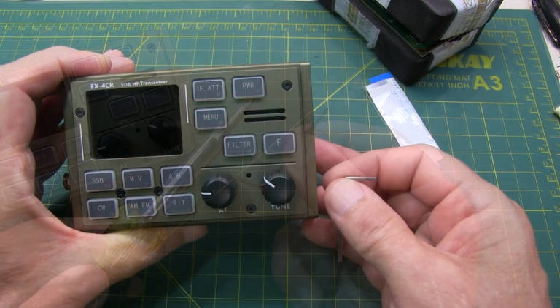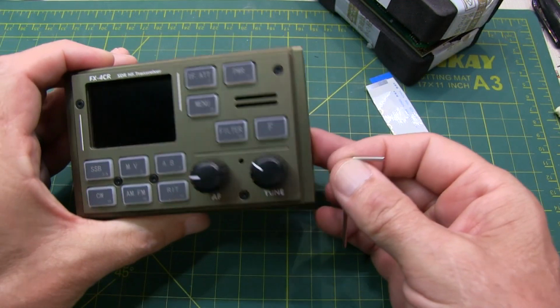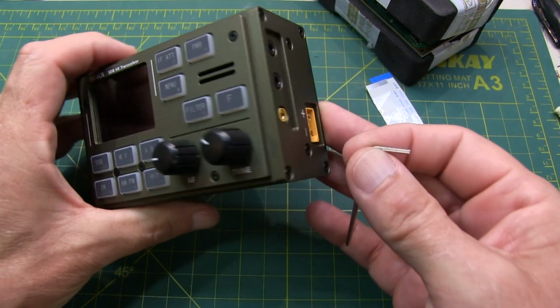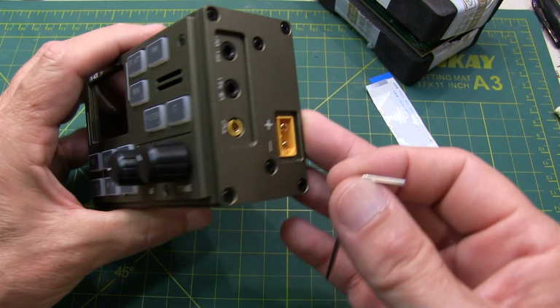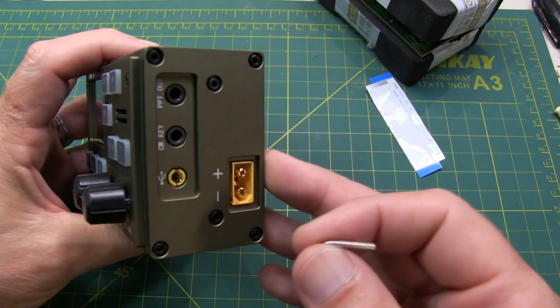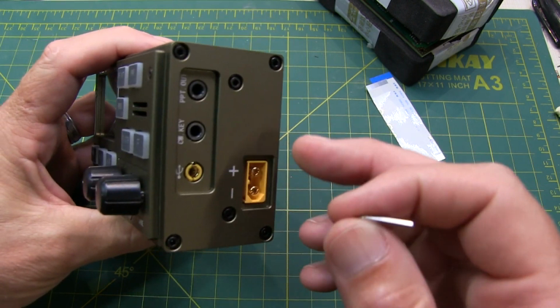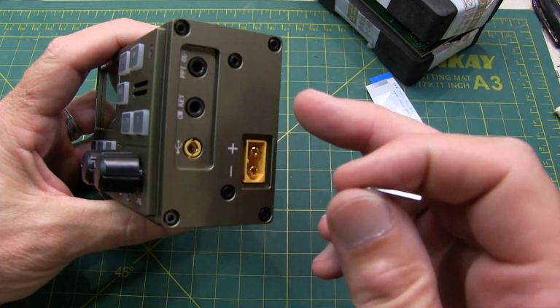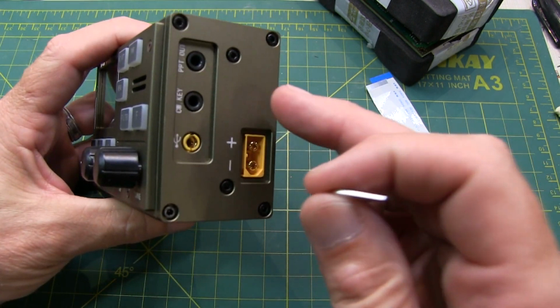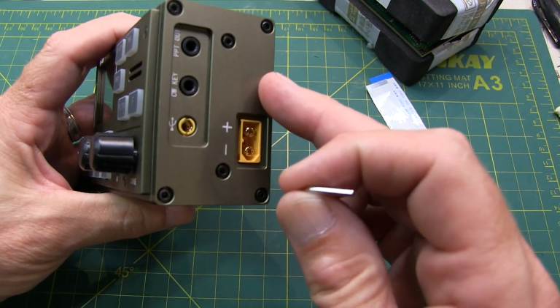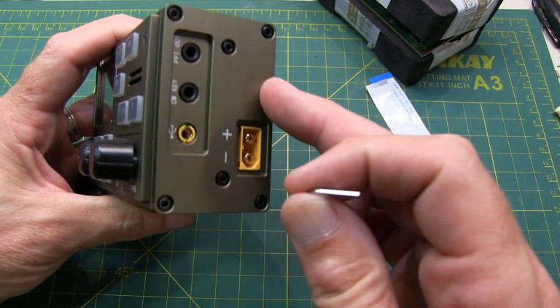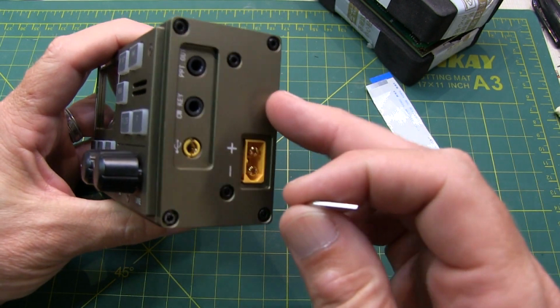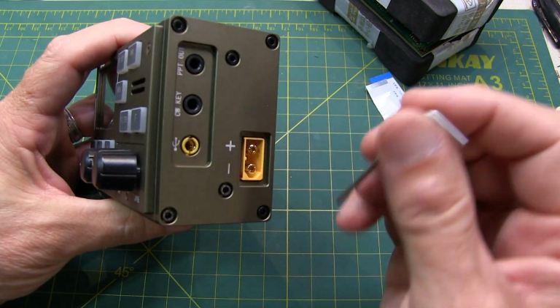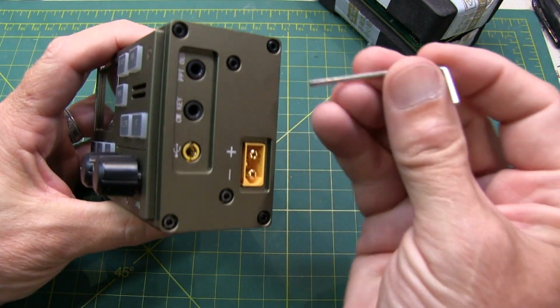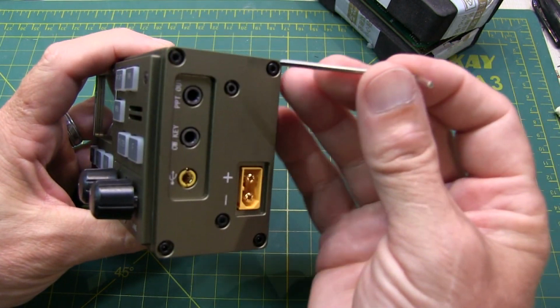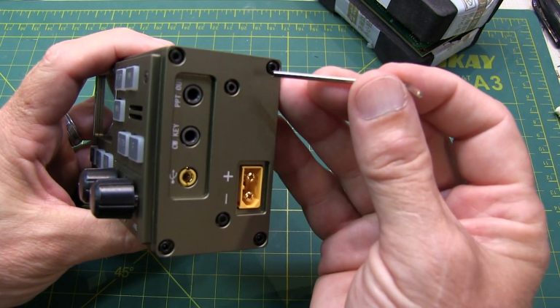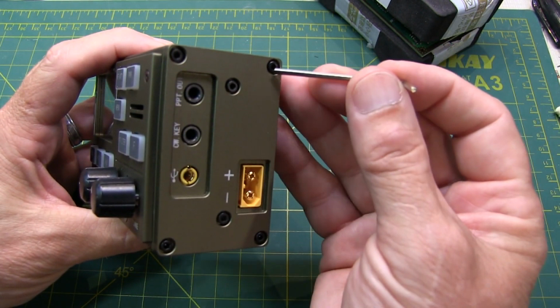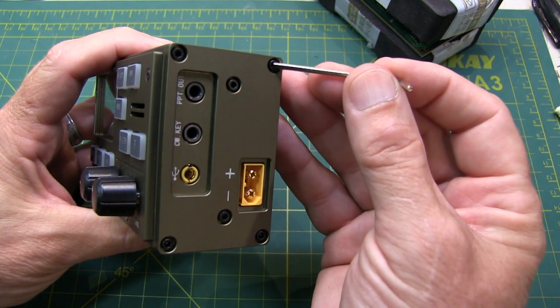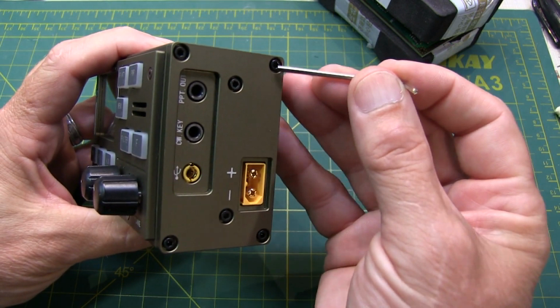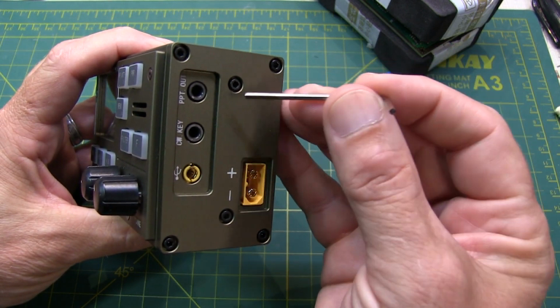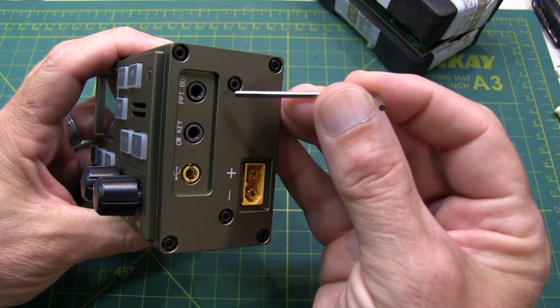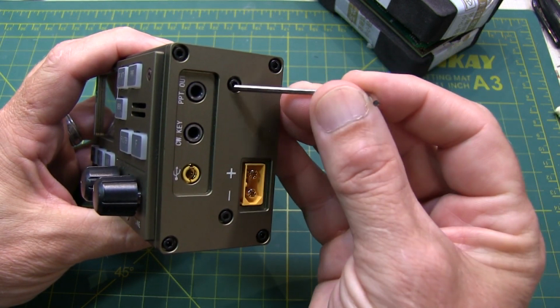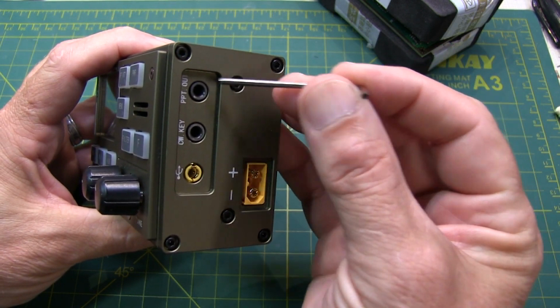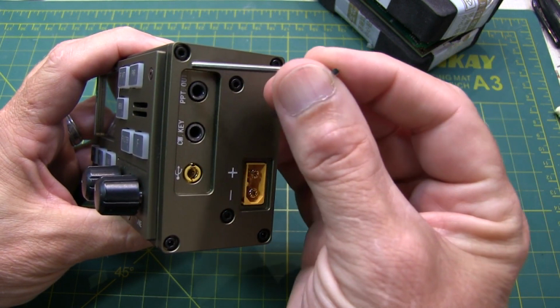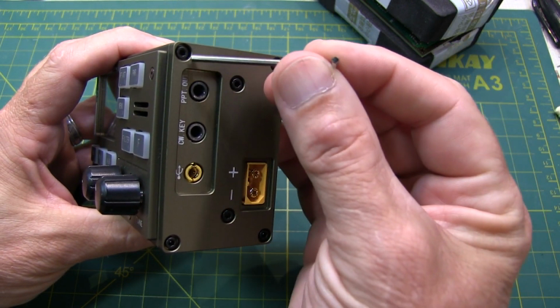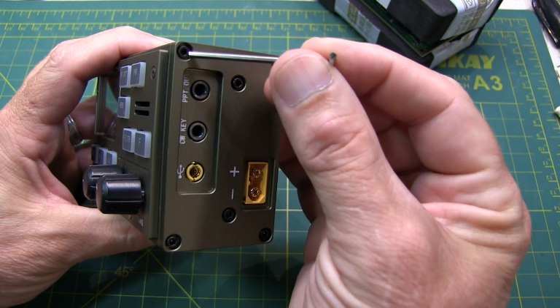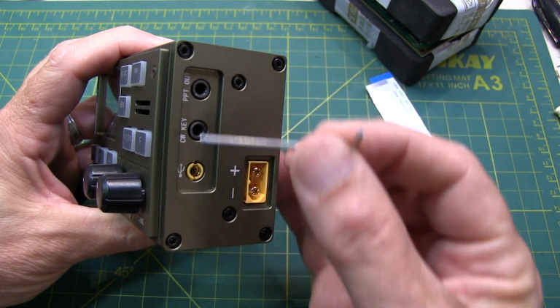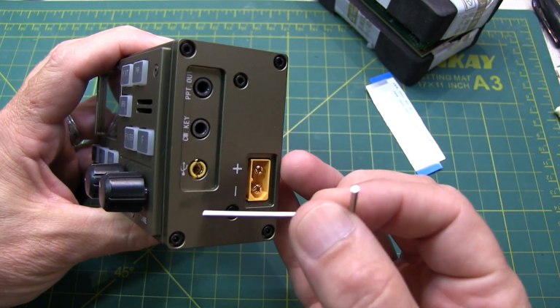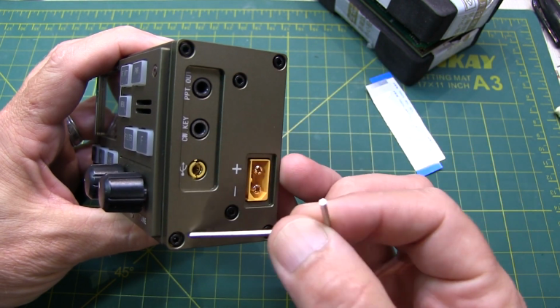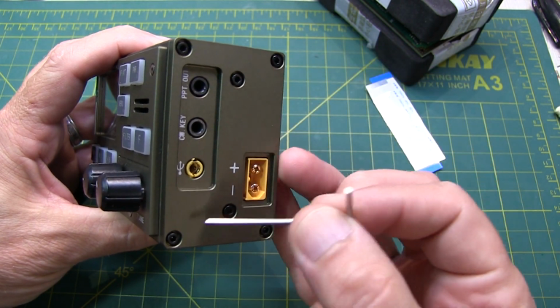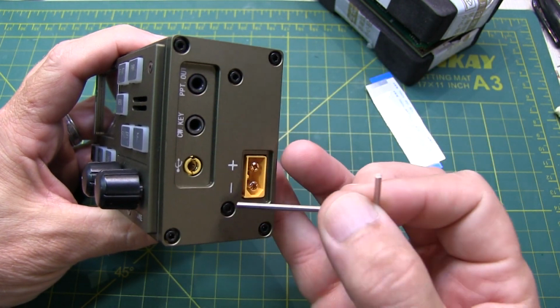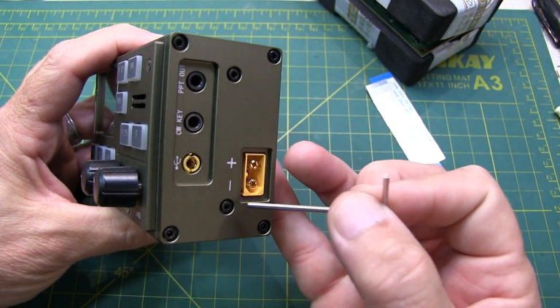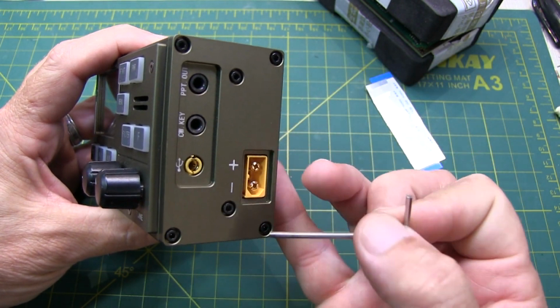The first step is to remove this side panel, which involves just removing six of these Allen head cap screws.